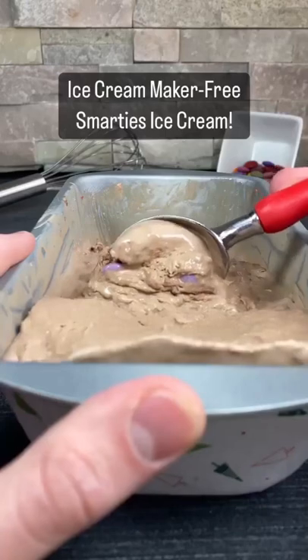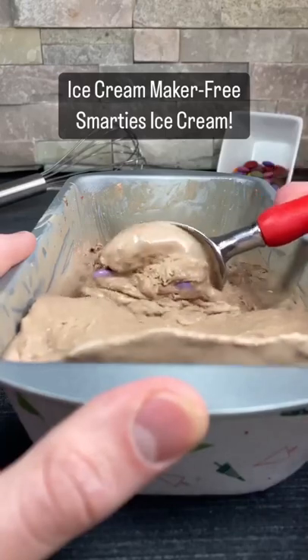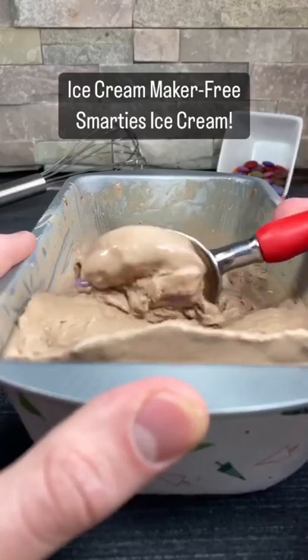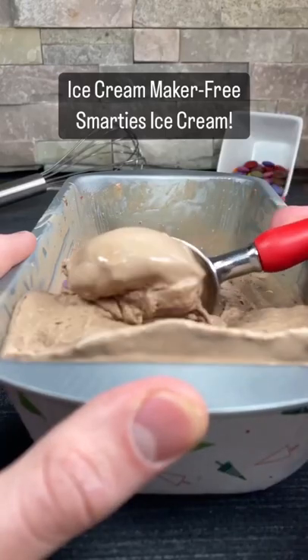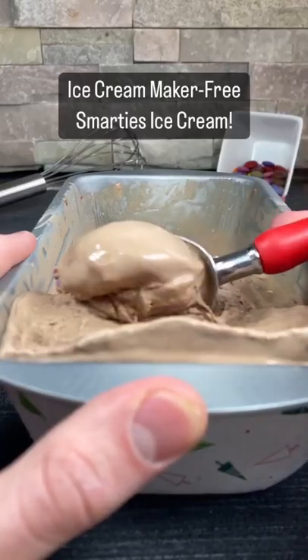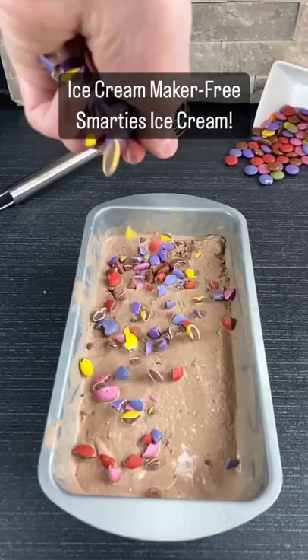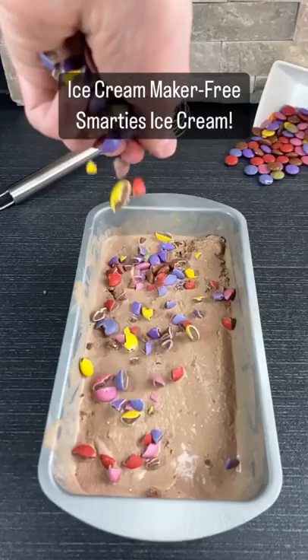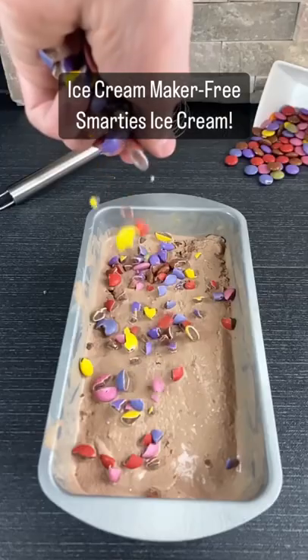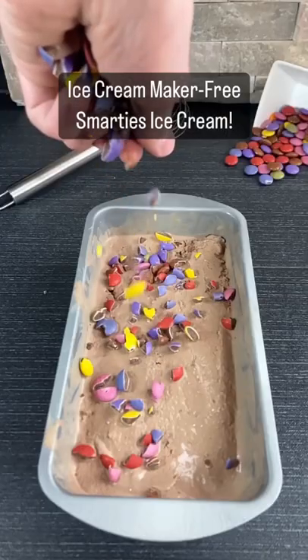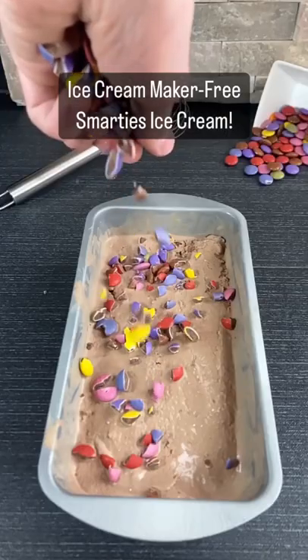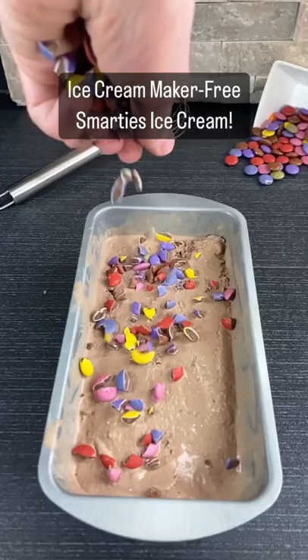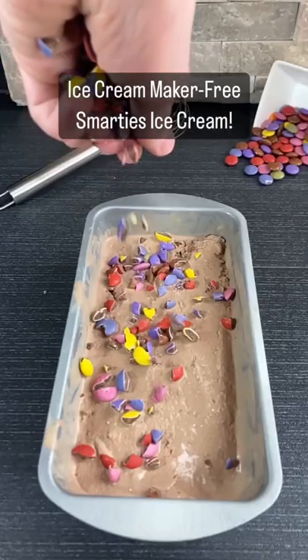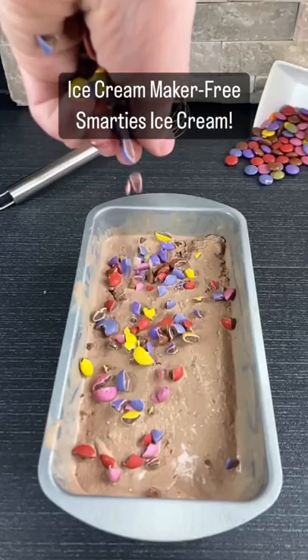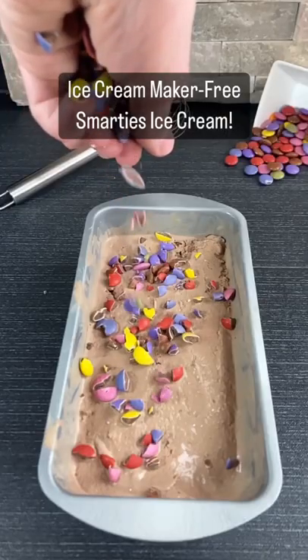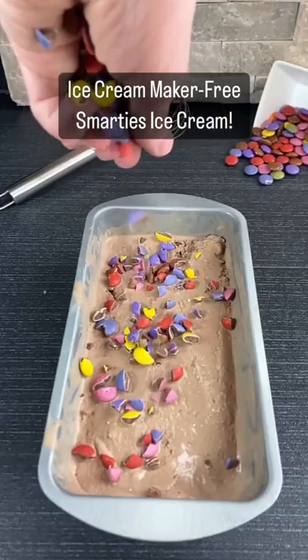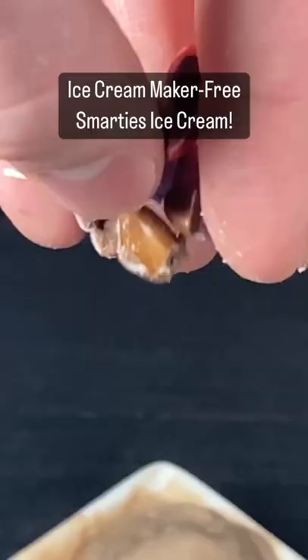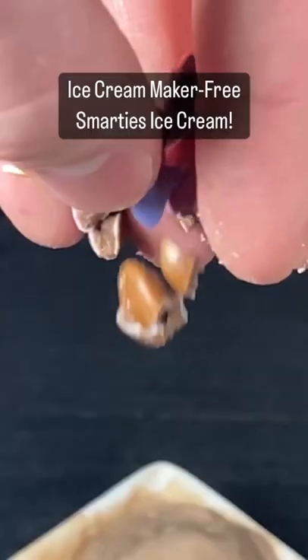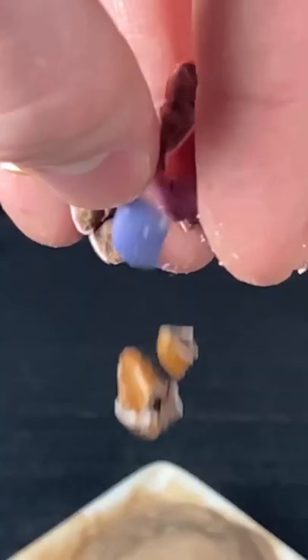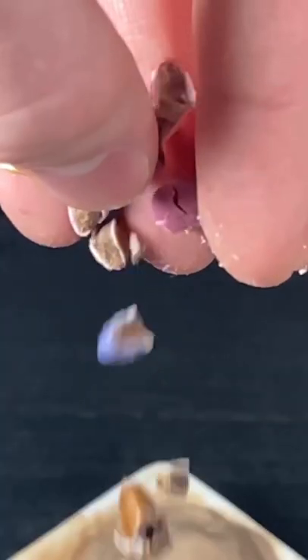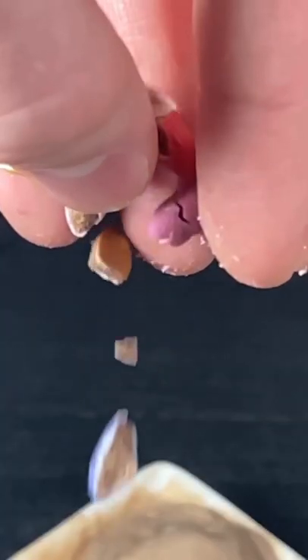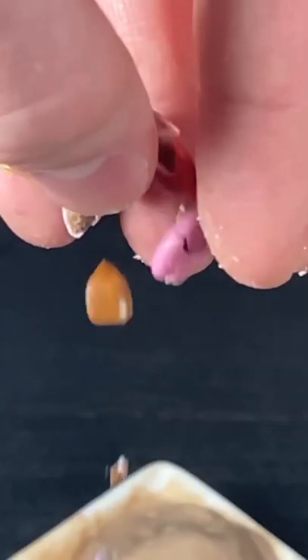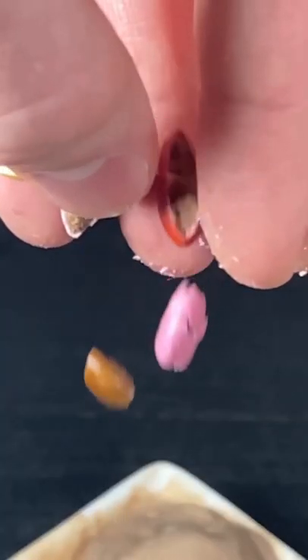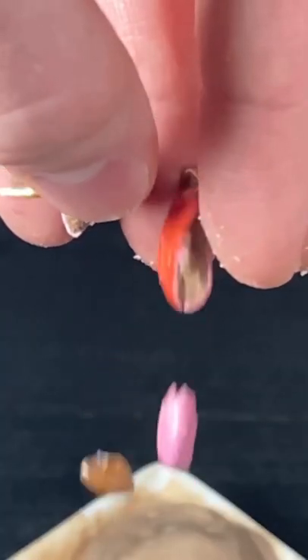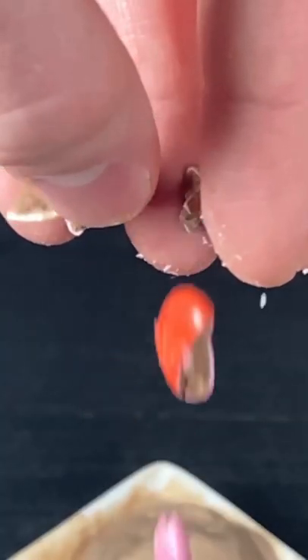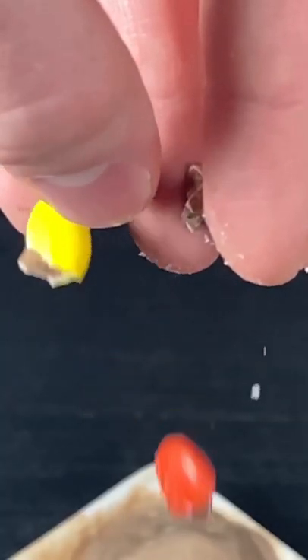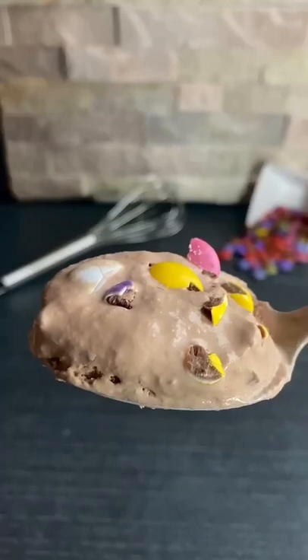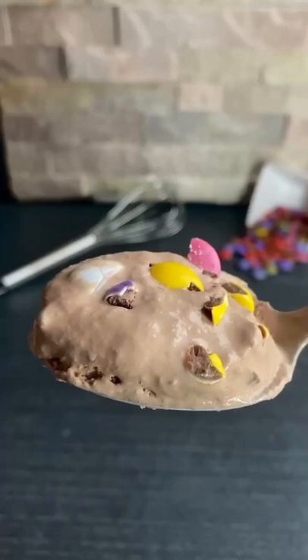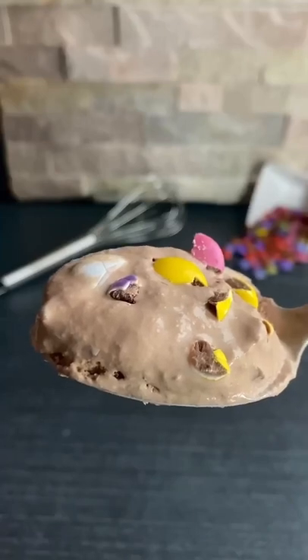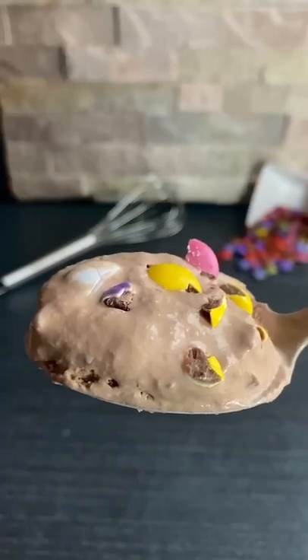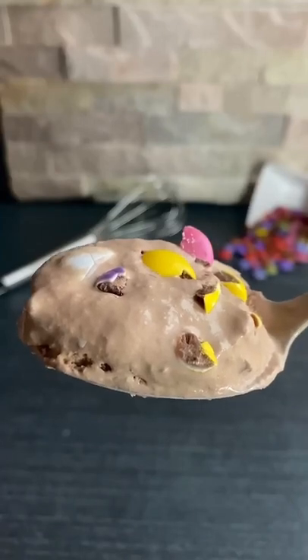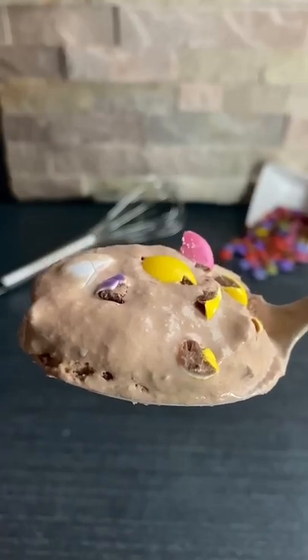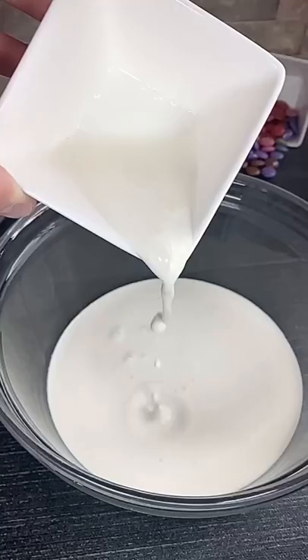Today I will be making this Smarties ice cream, and the best part is that this recipe requires no ice cream machine.